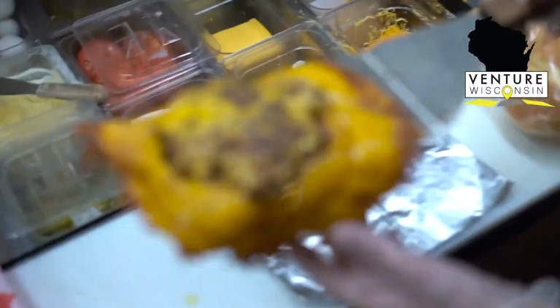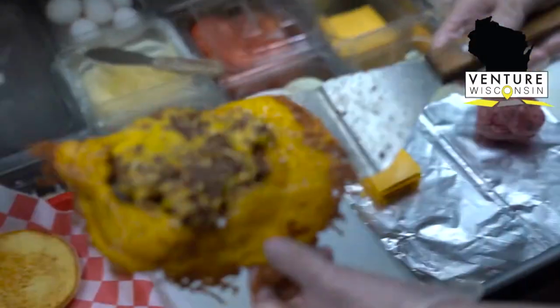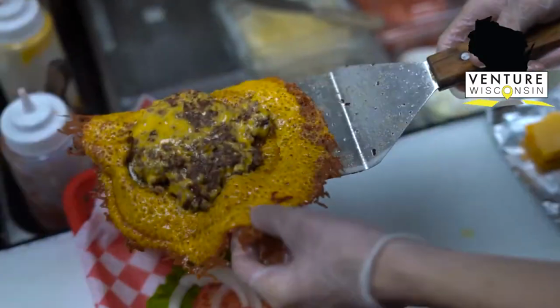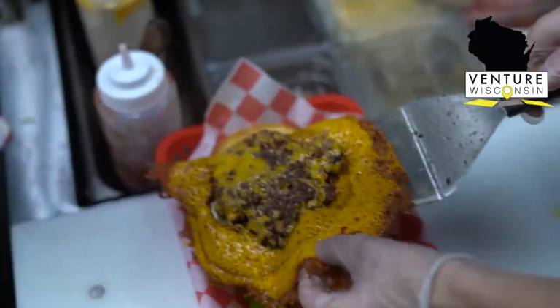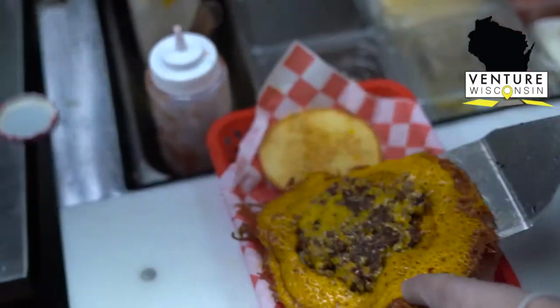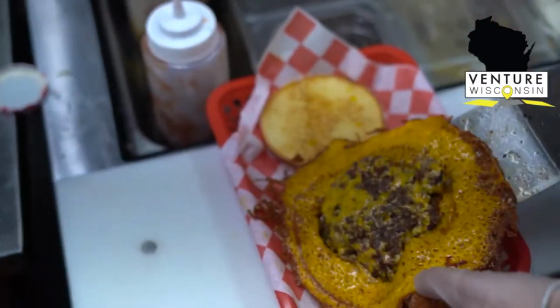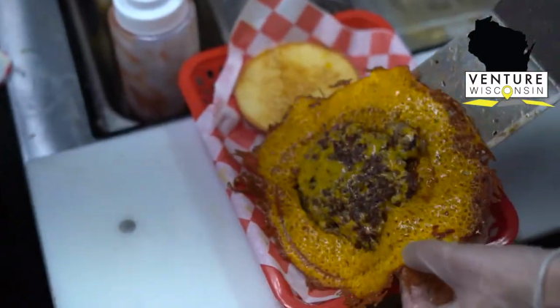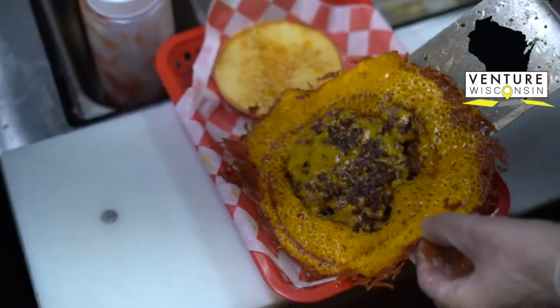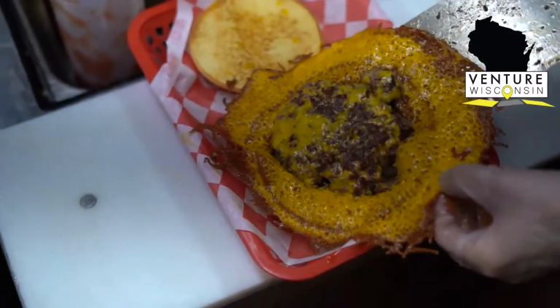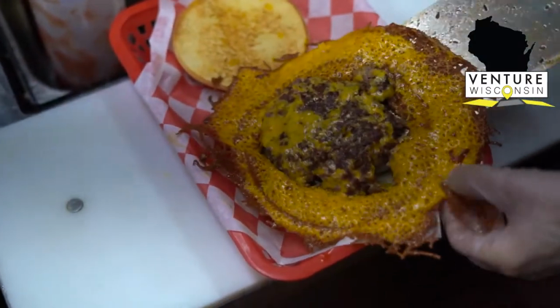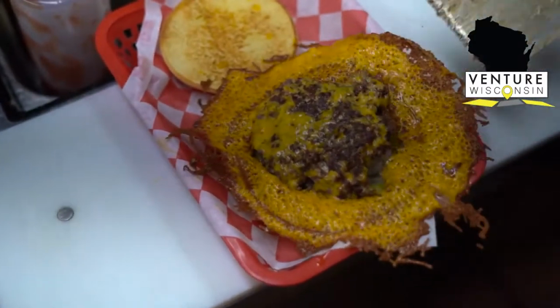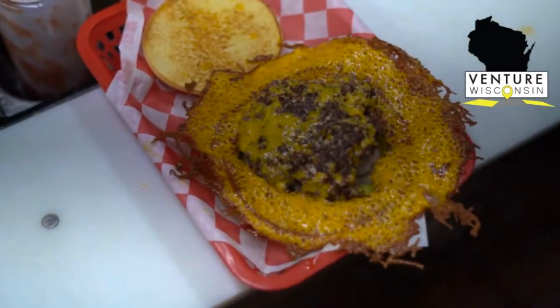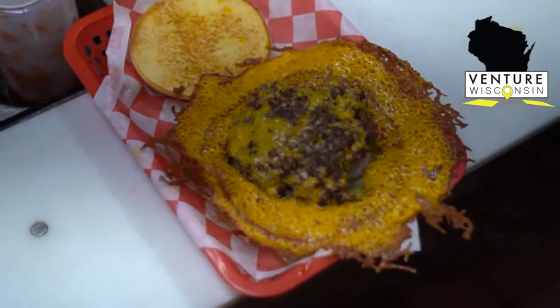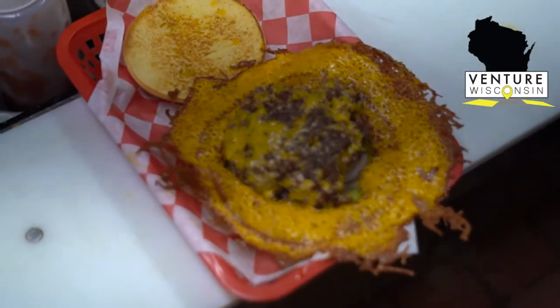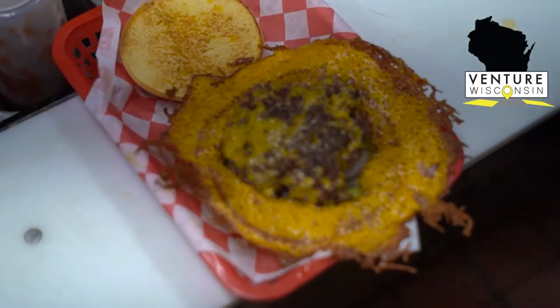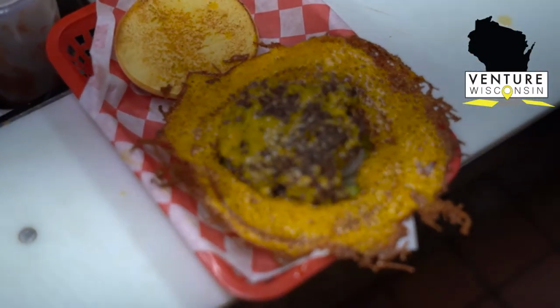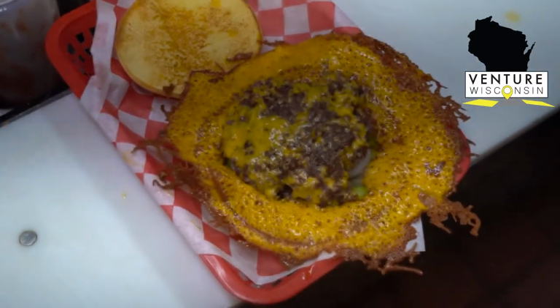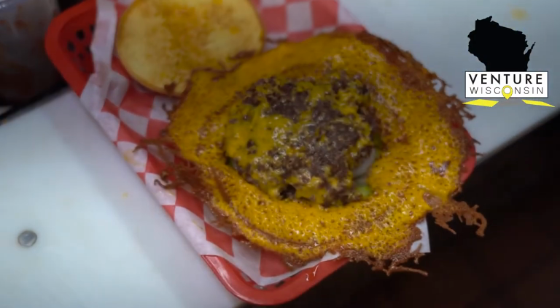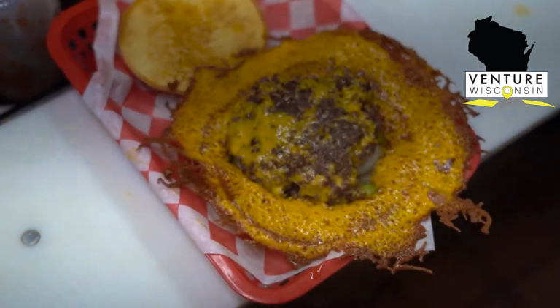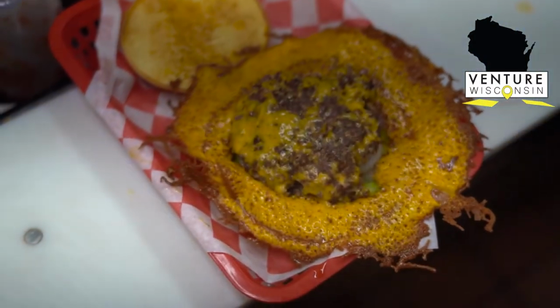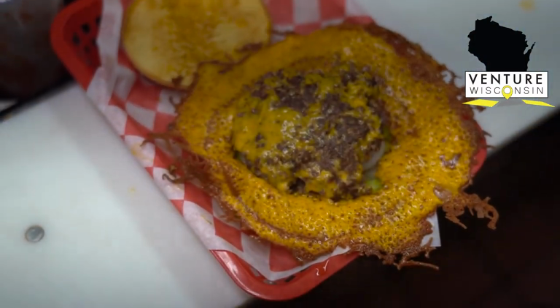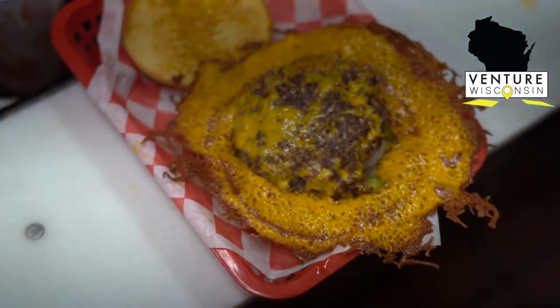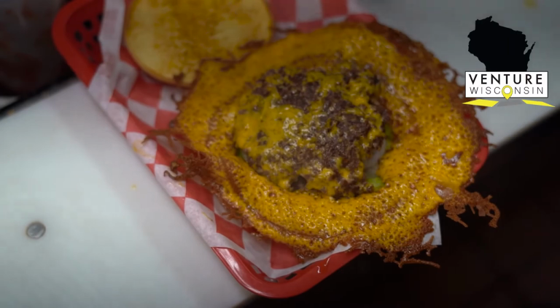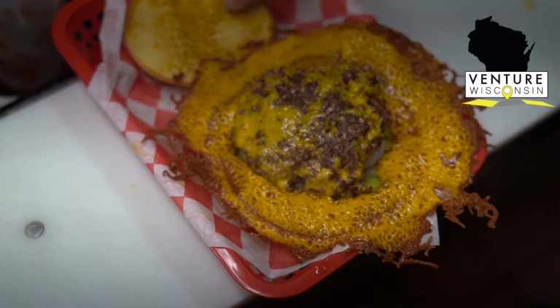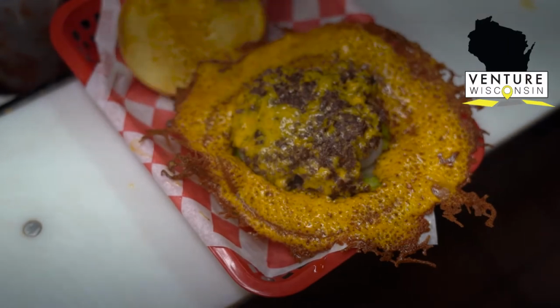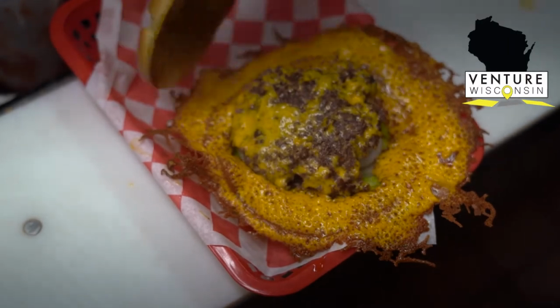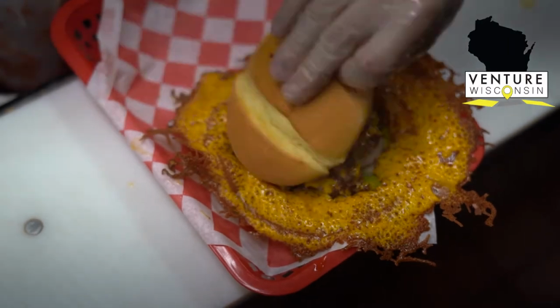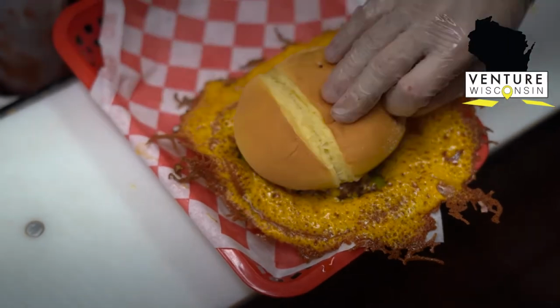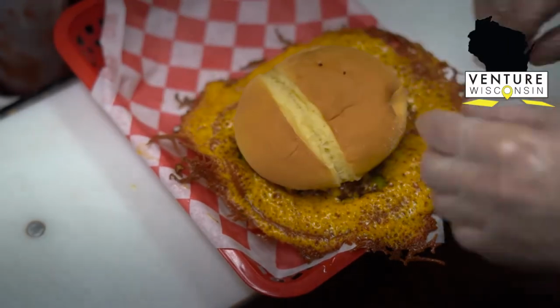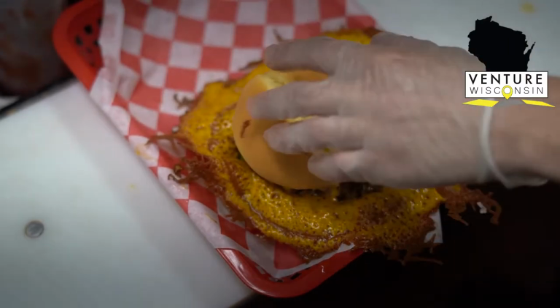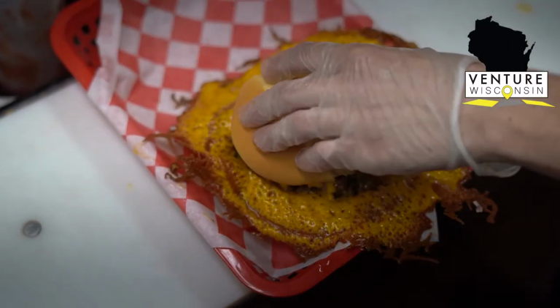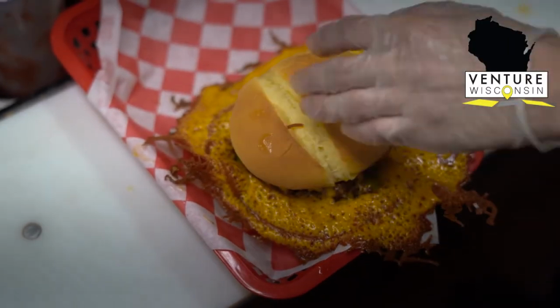Move that right over here, throw it on the bun, and you've got yourself a Crusted Cheddar.